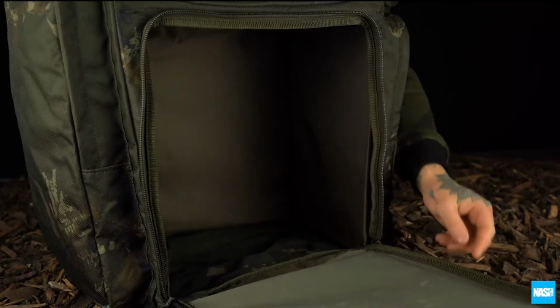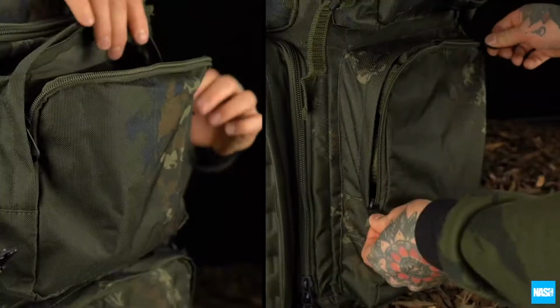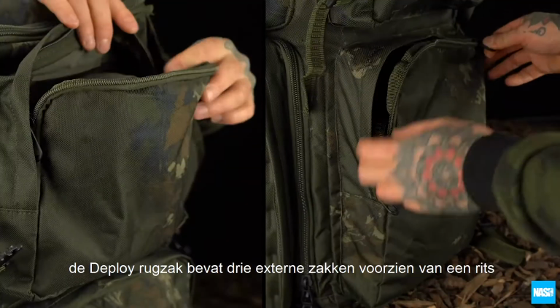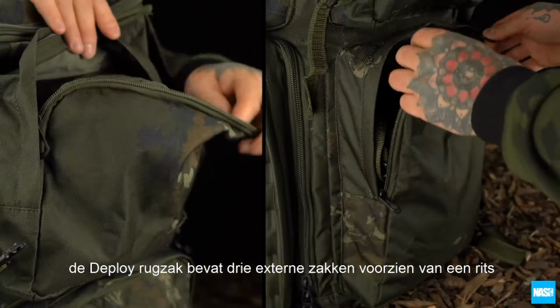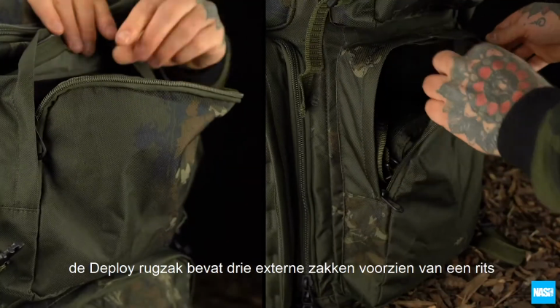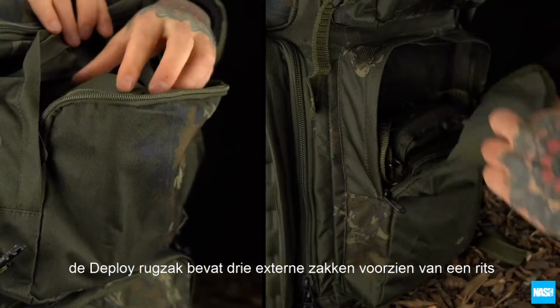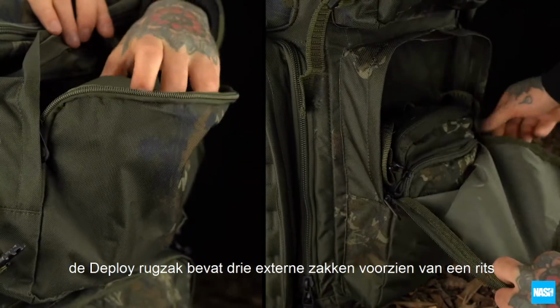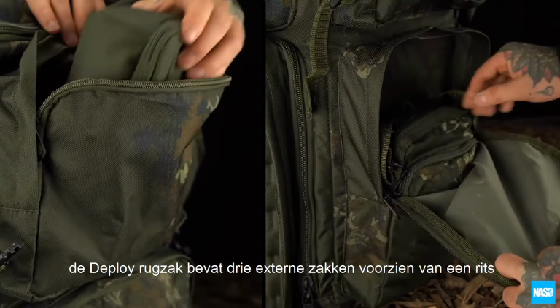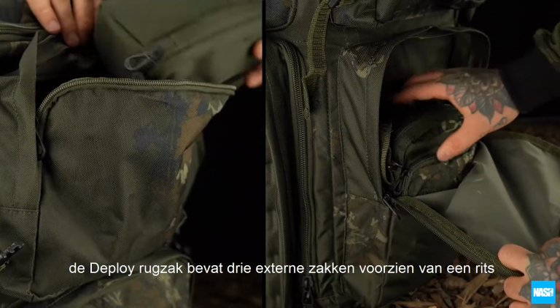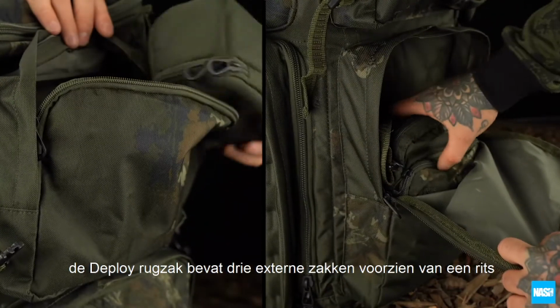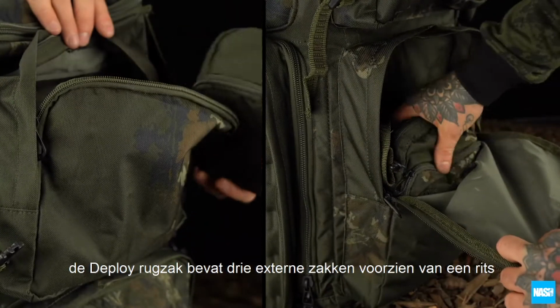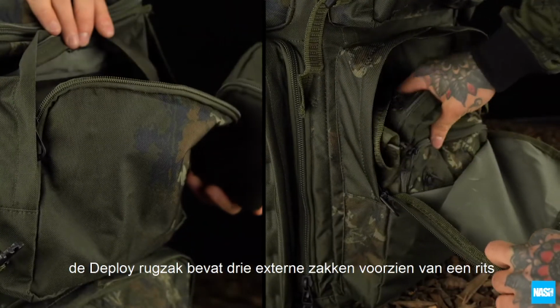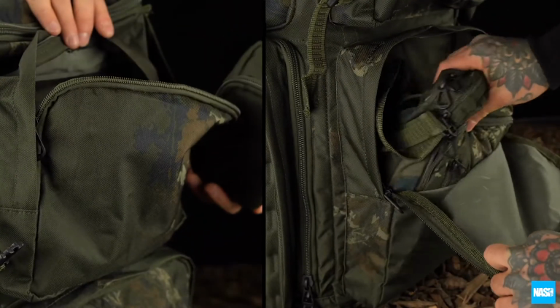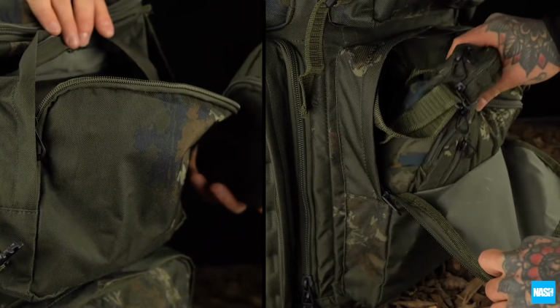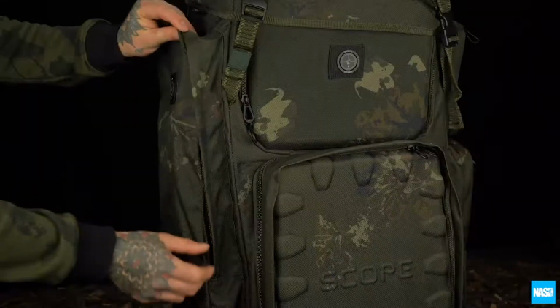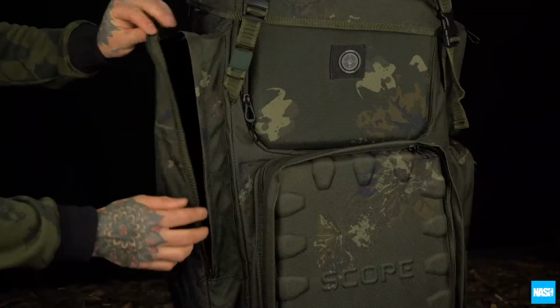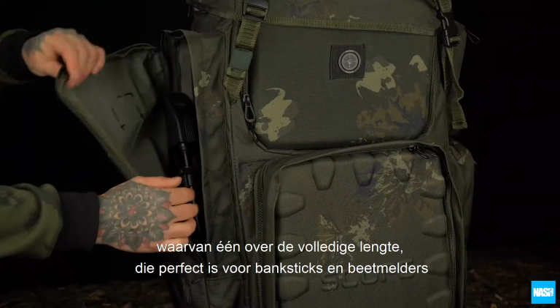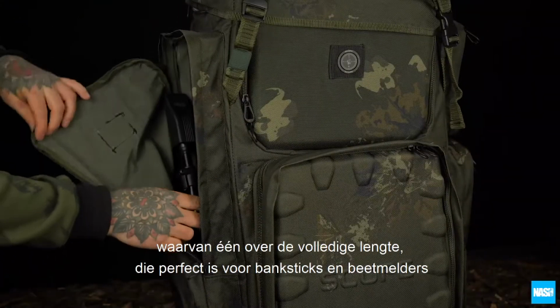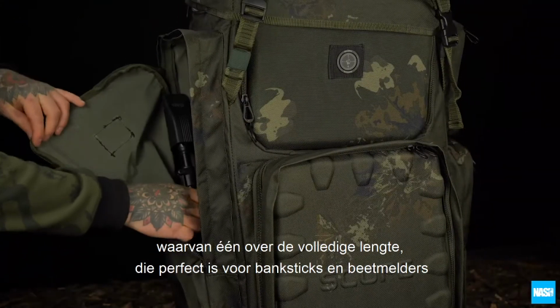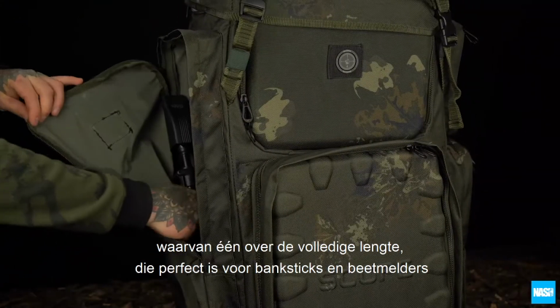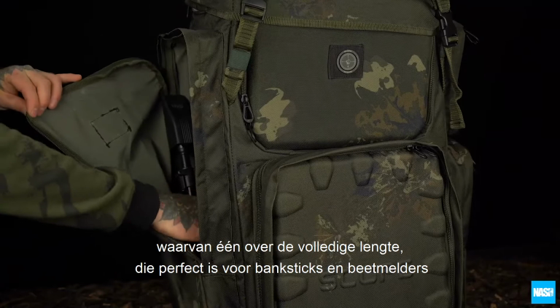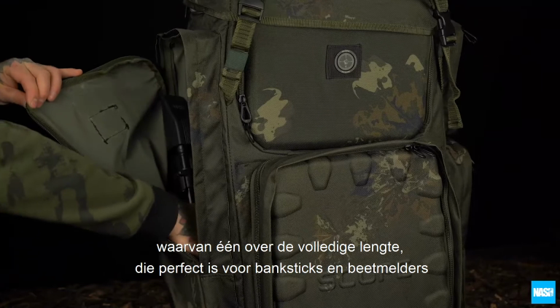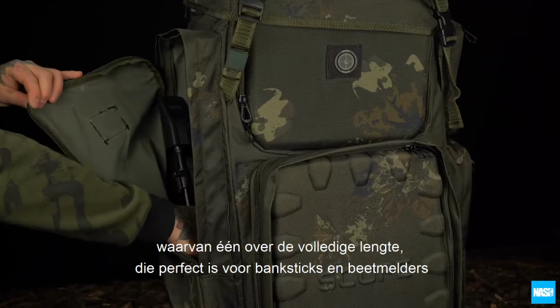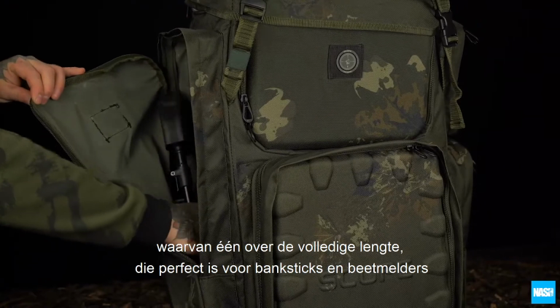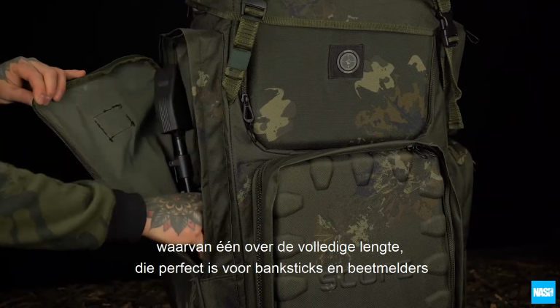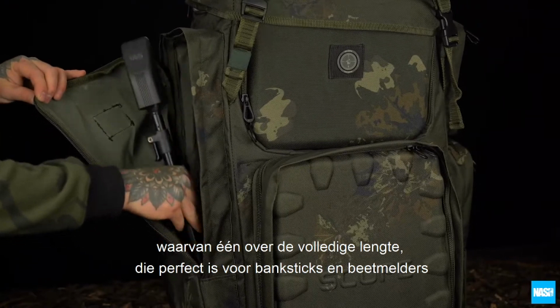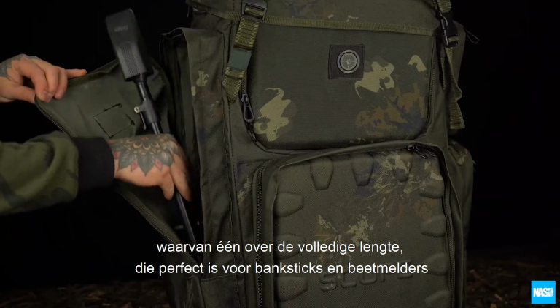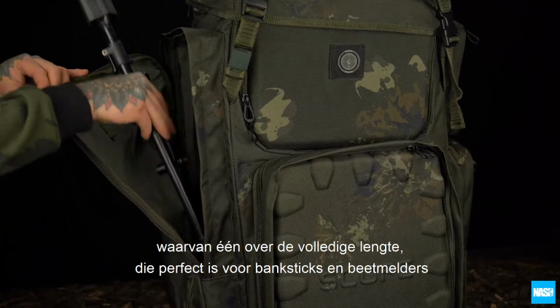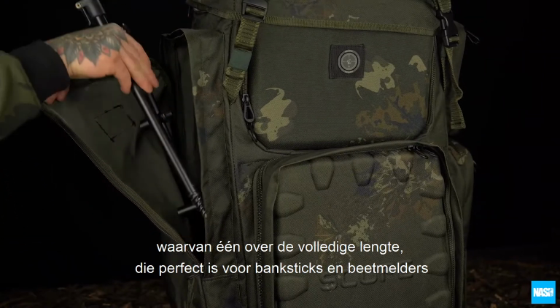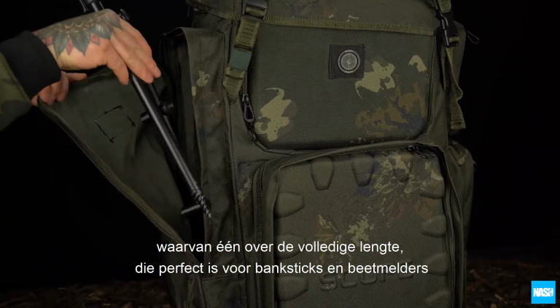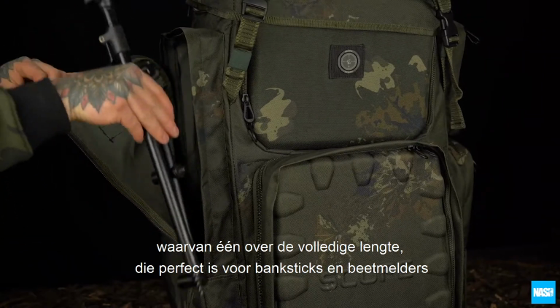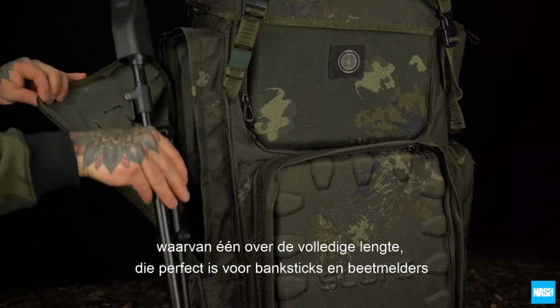The Deploy features three external zip pockets. The full-length pocket is perfect for pods, bank sticks, and alarms.